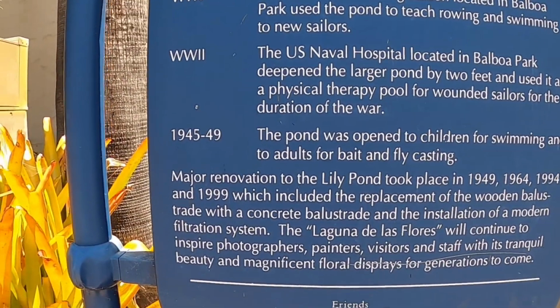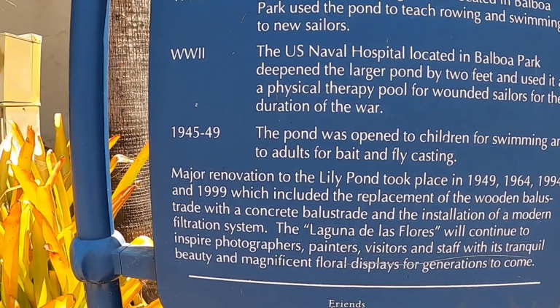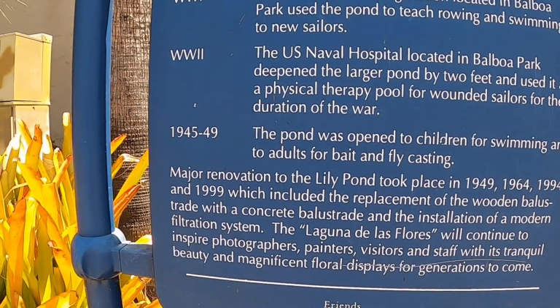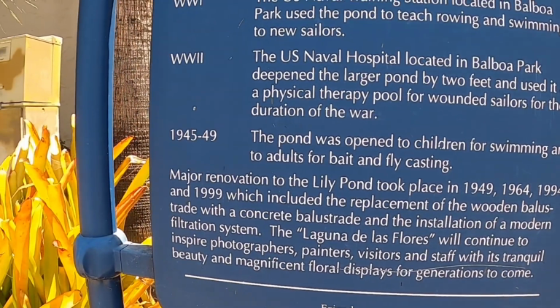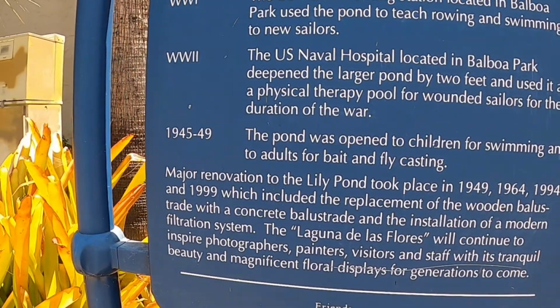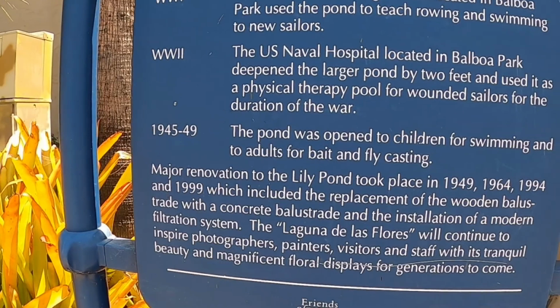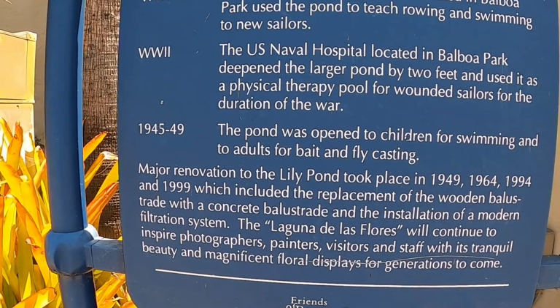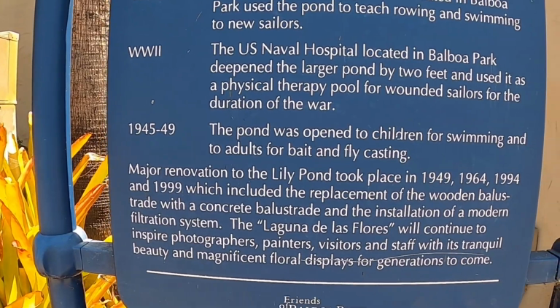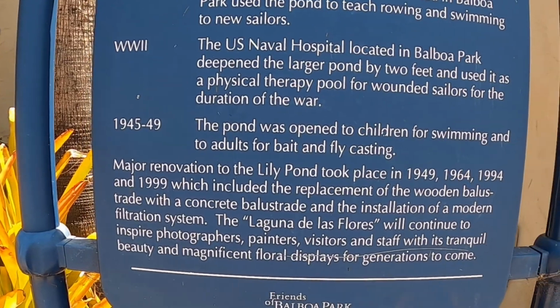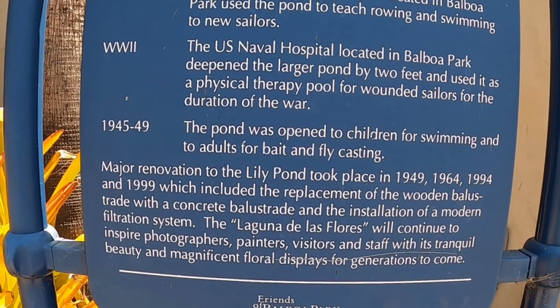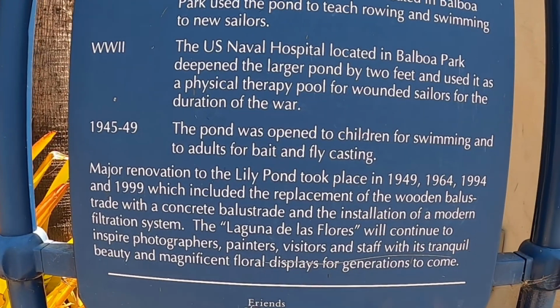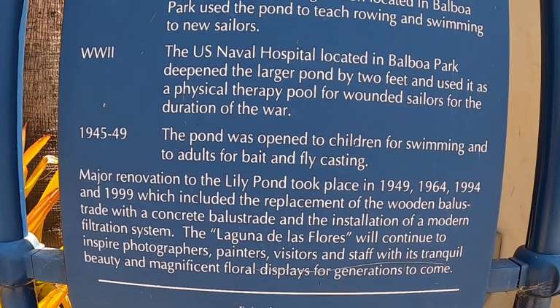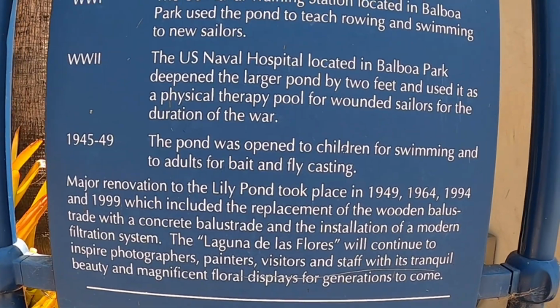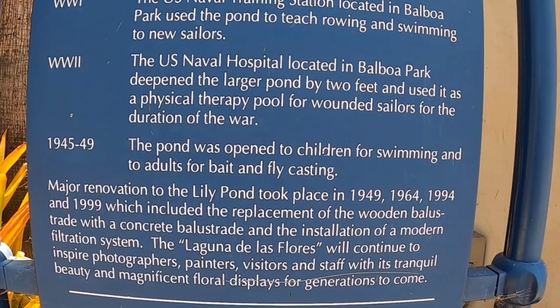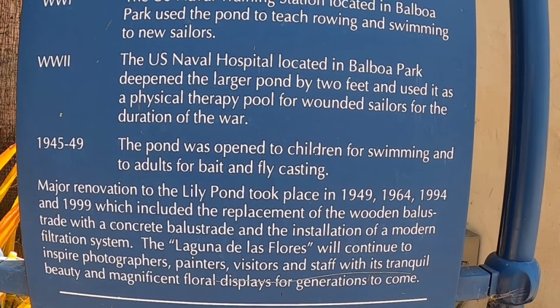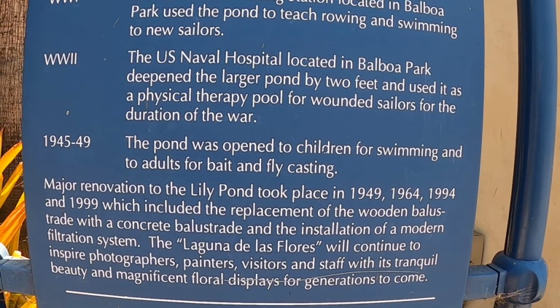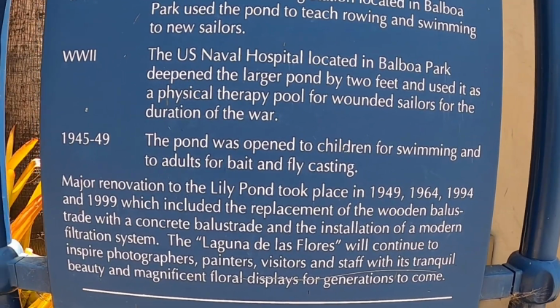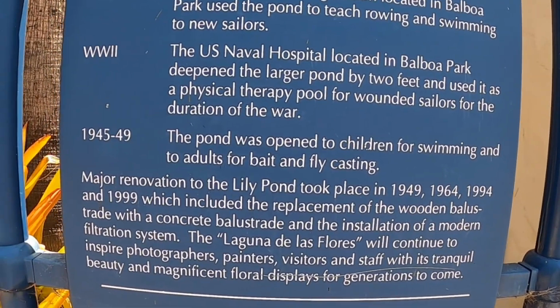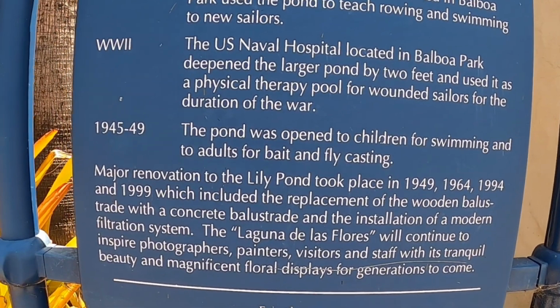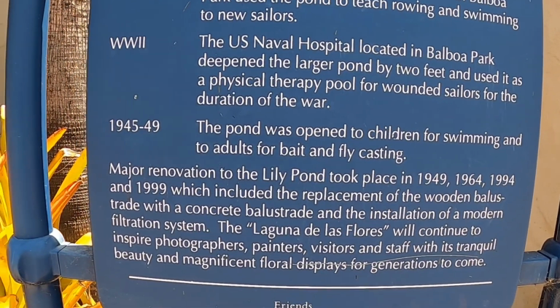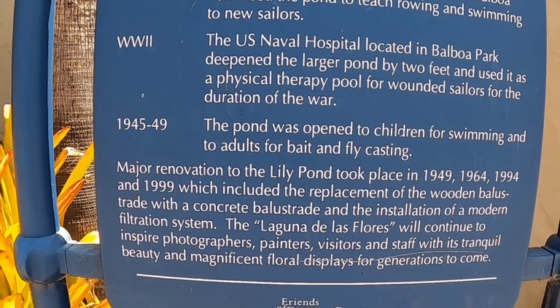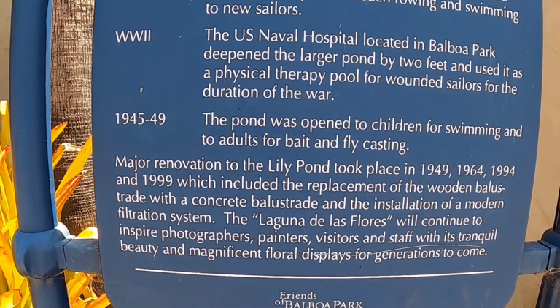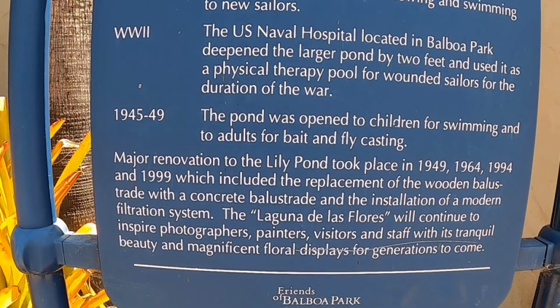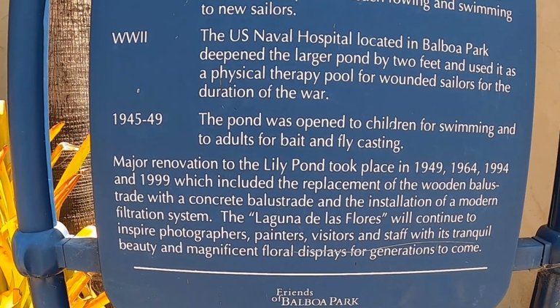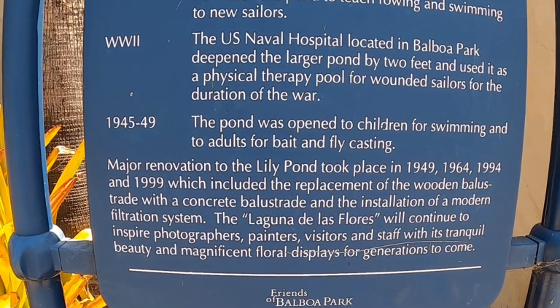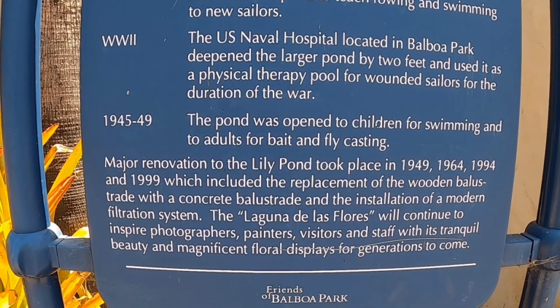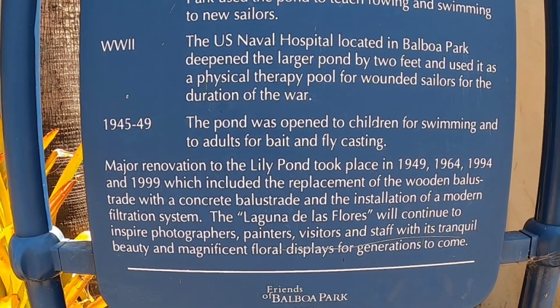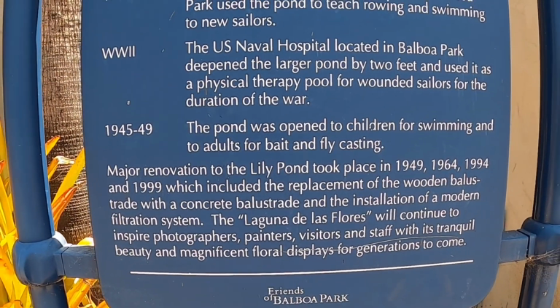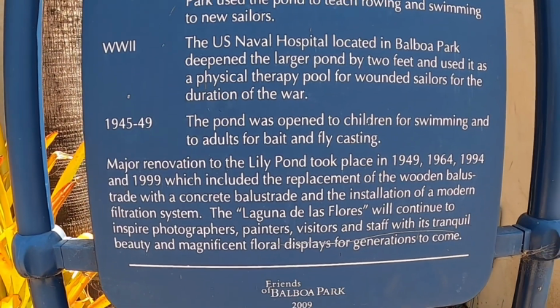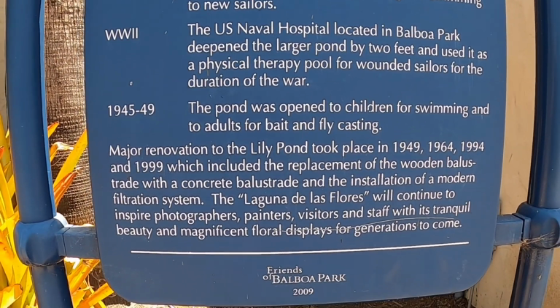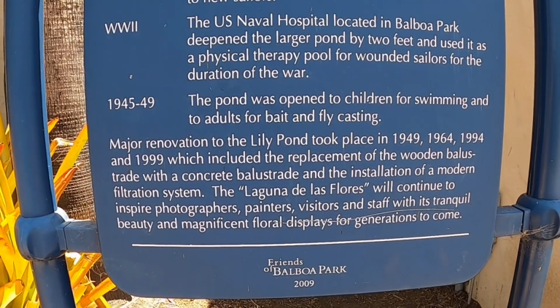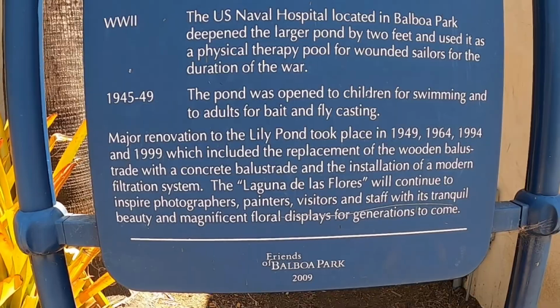In 1945 to 1949, it was open to children for swimming and to adults for bait and fly casting.